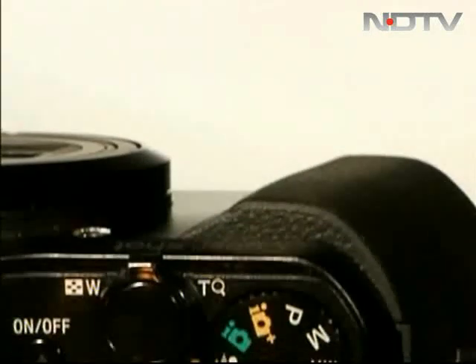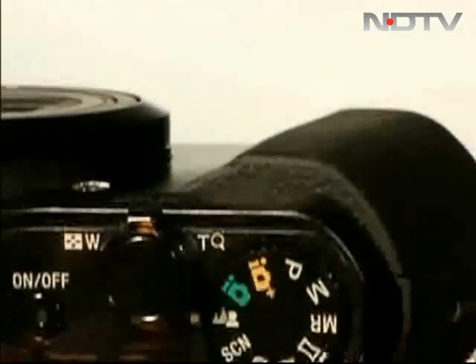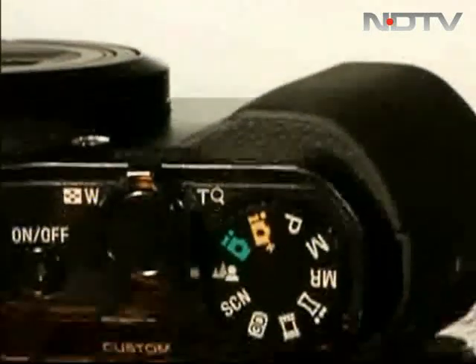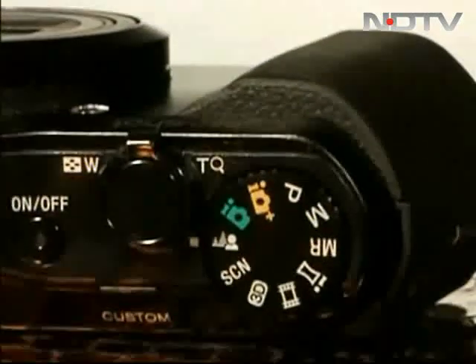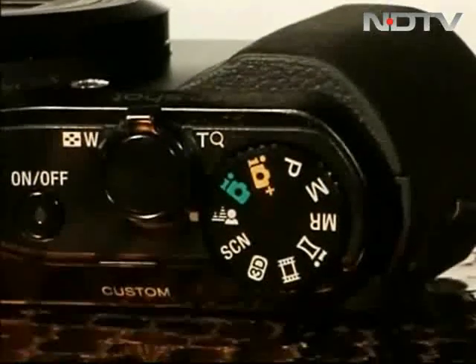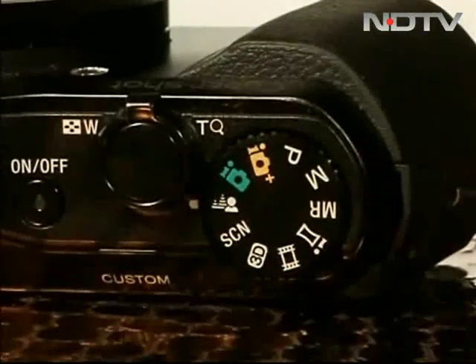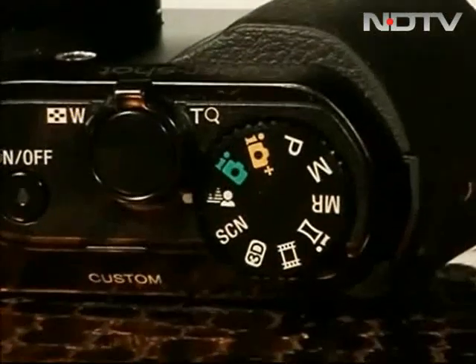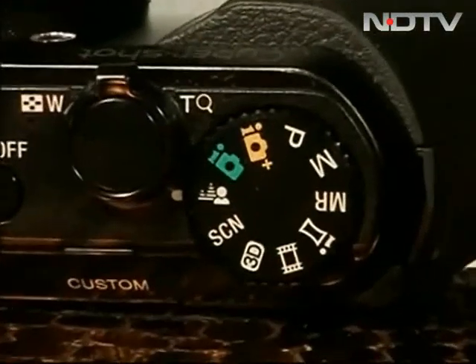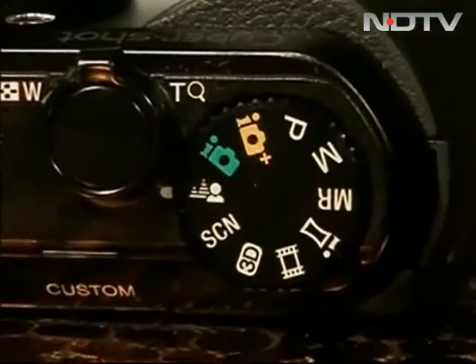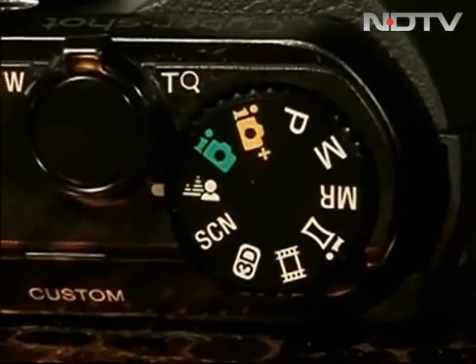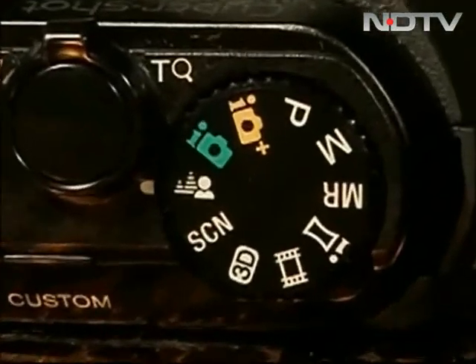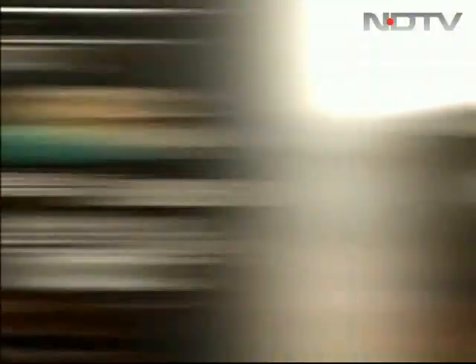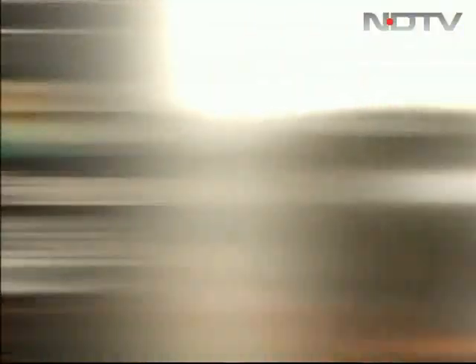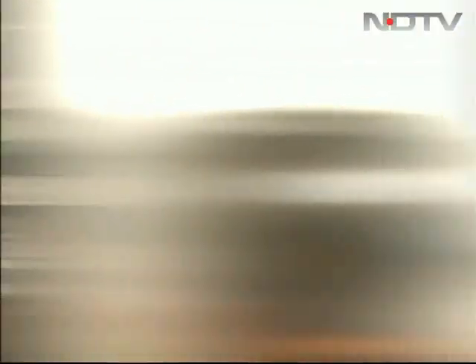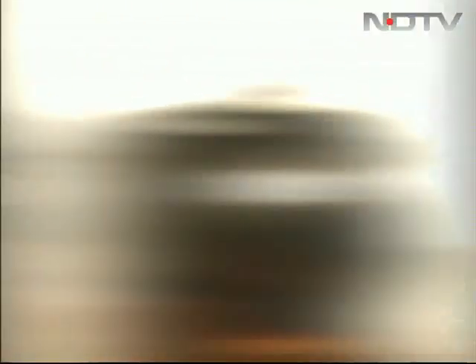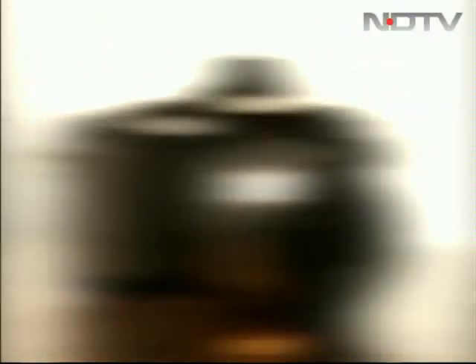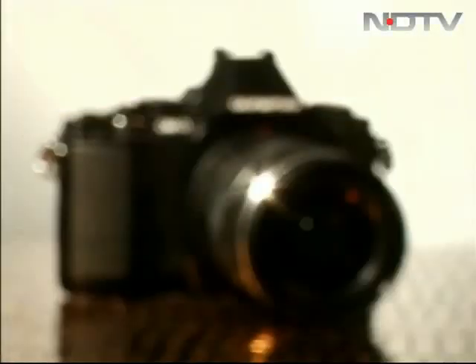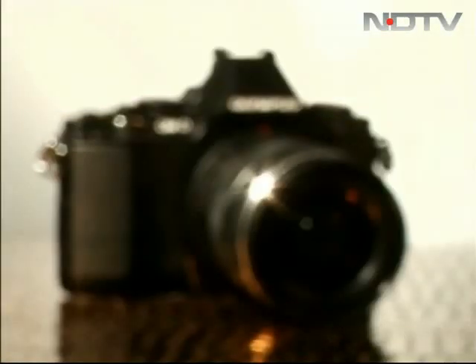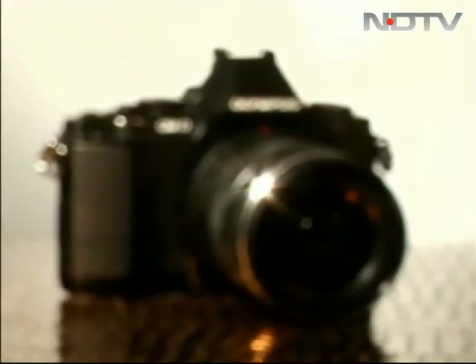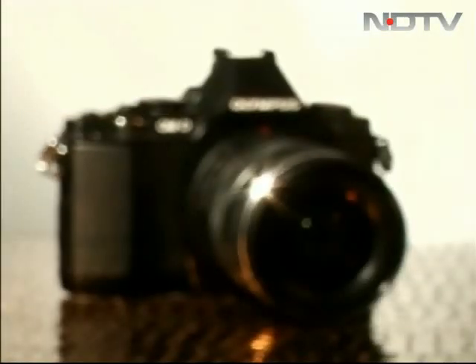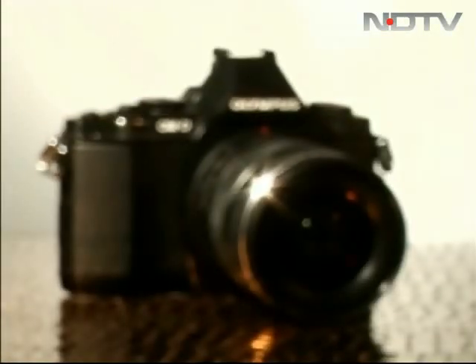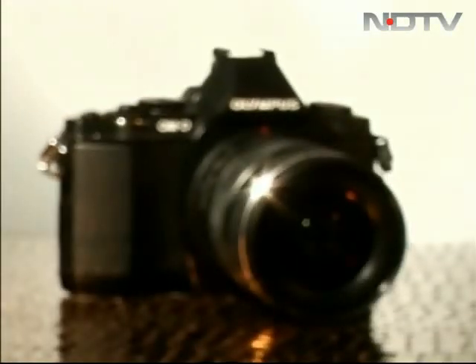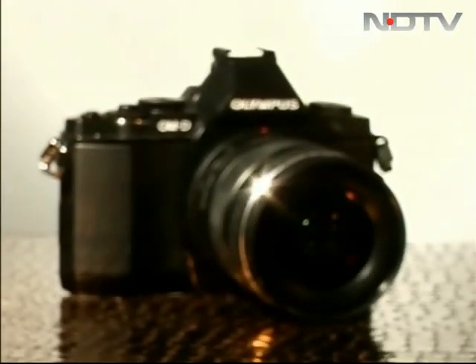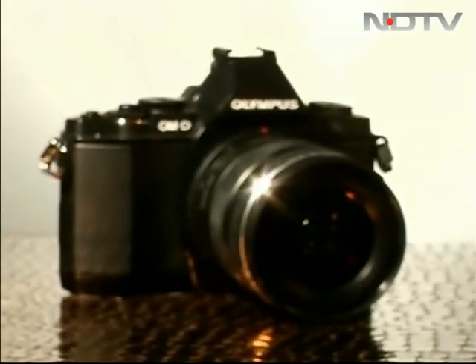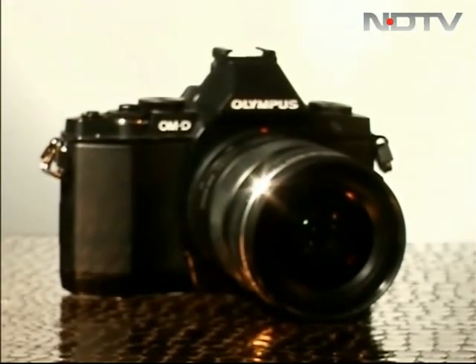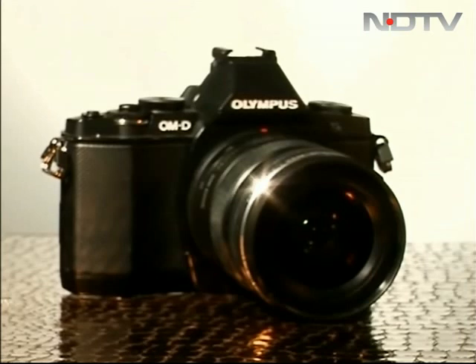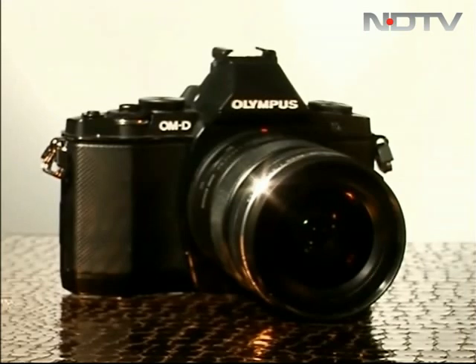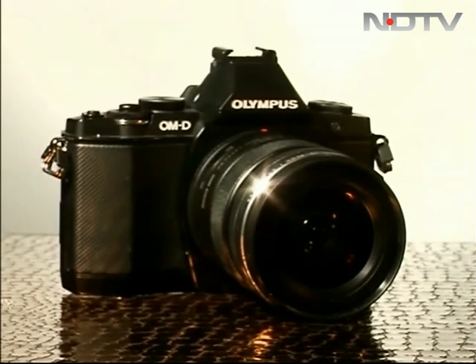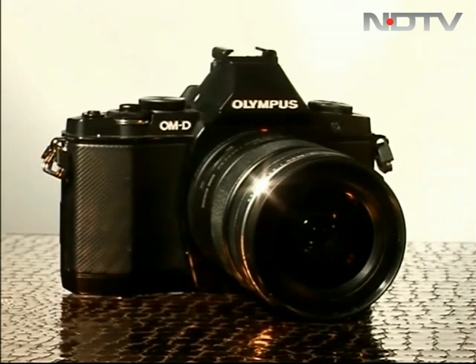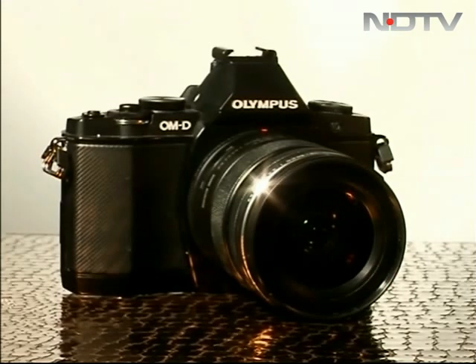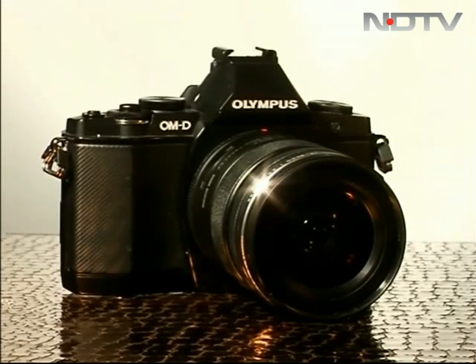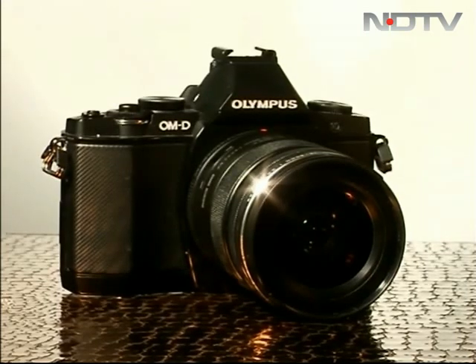I'm quite pleased with the Sony Cyber-shot. Now let's see if this Olympus baby manages to click with me.